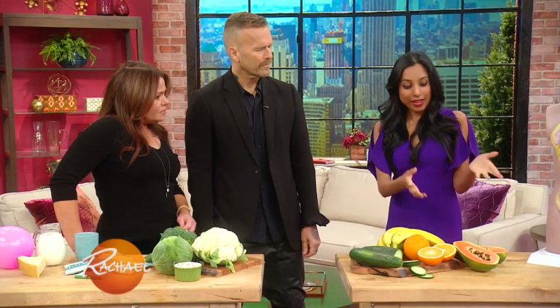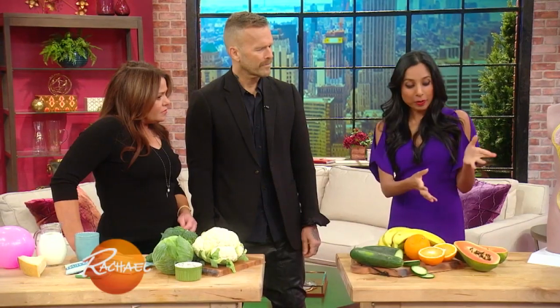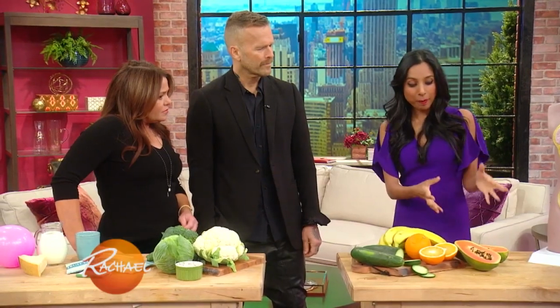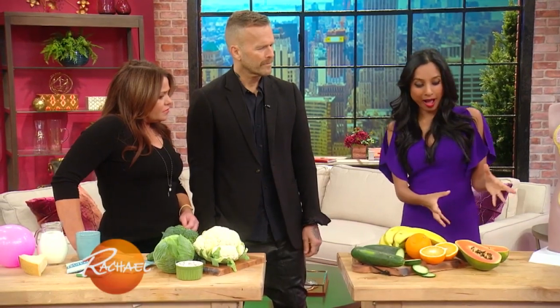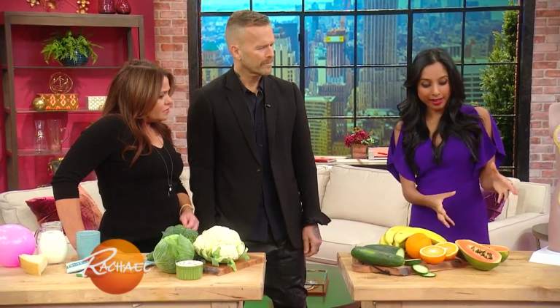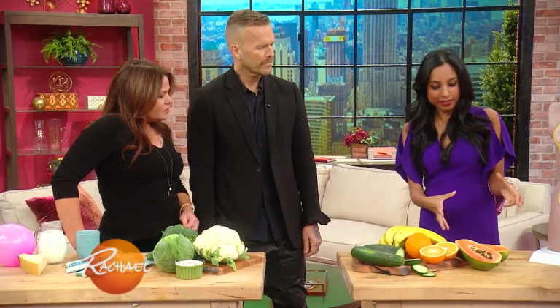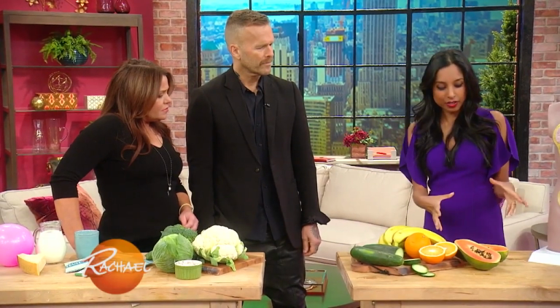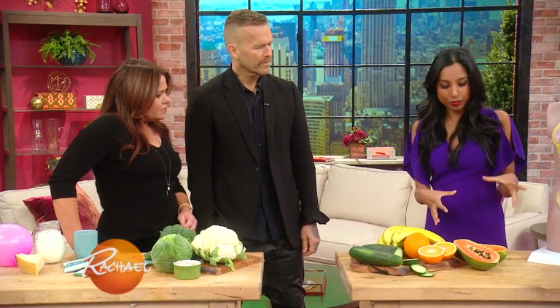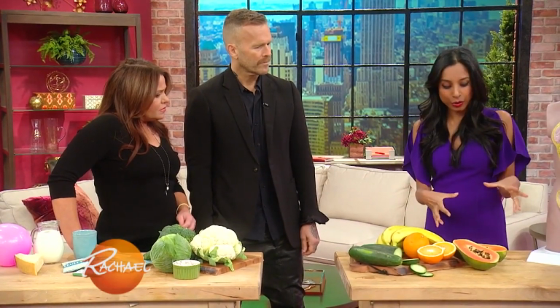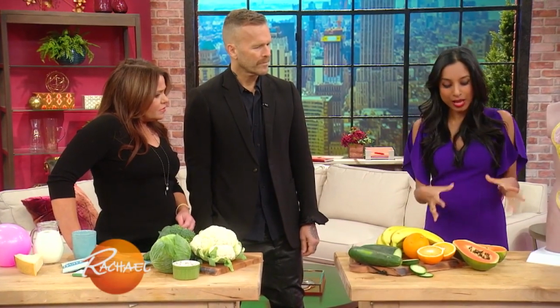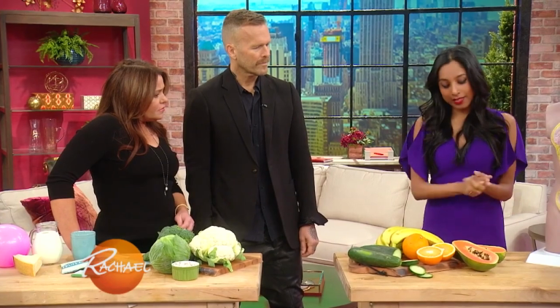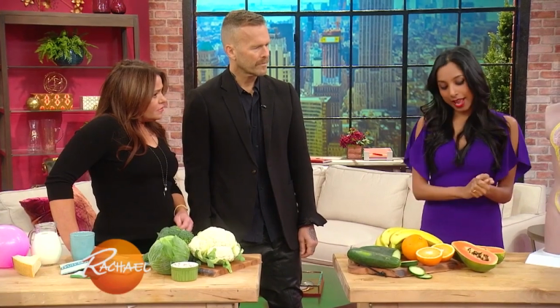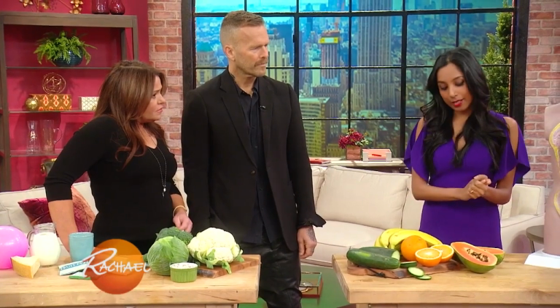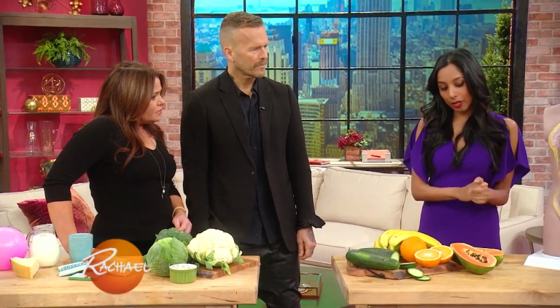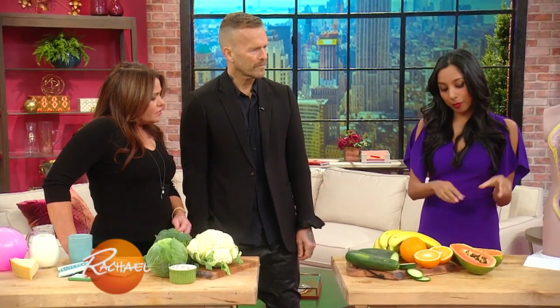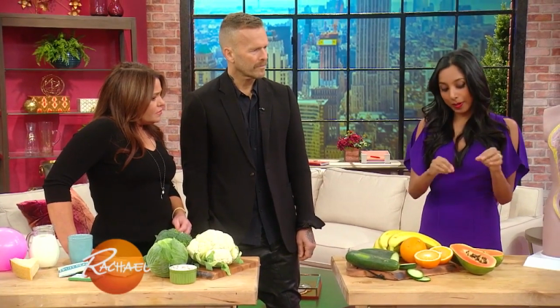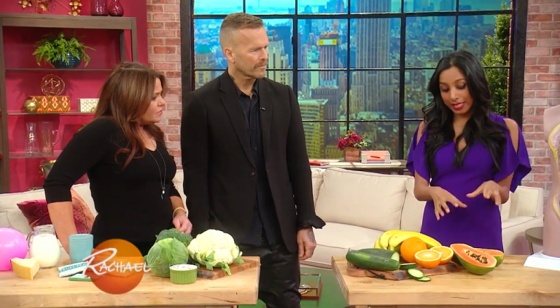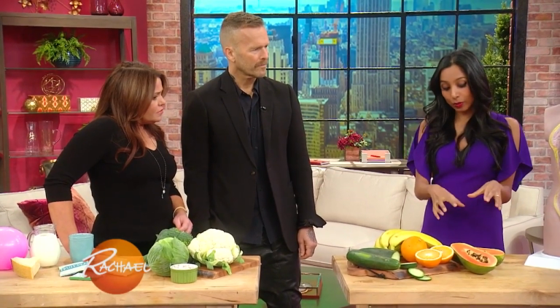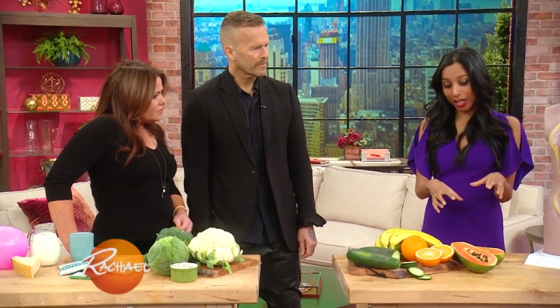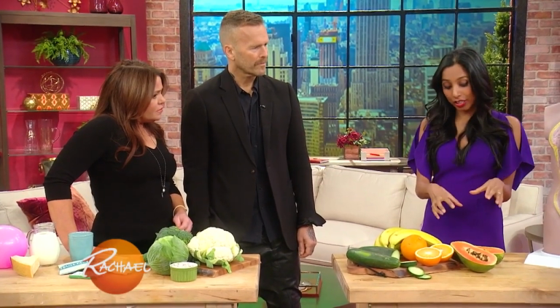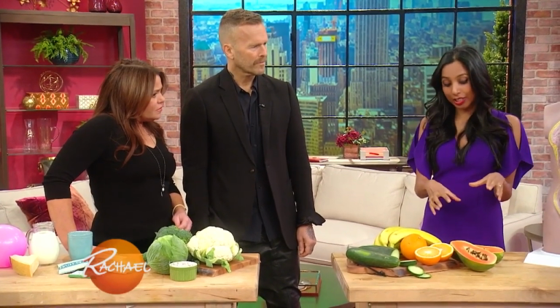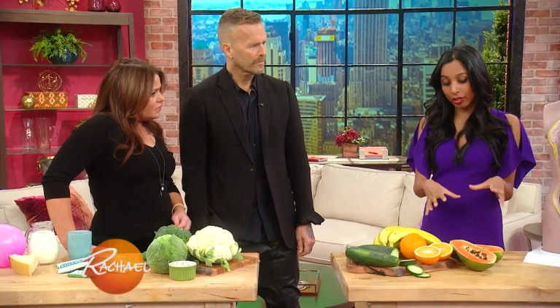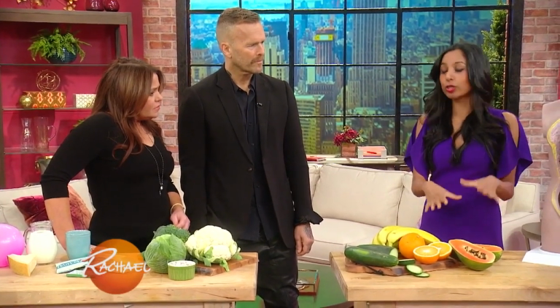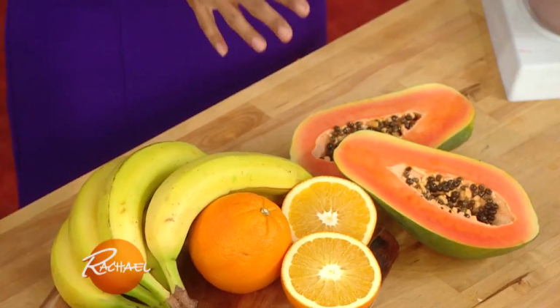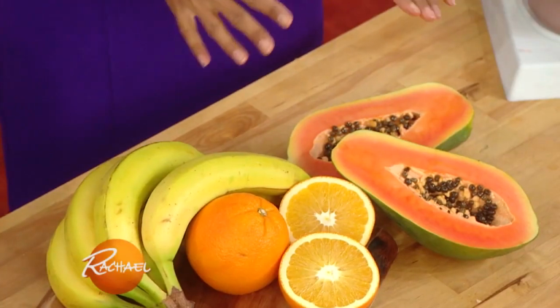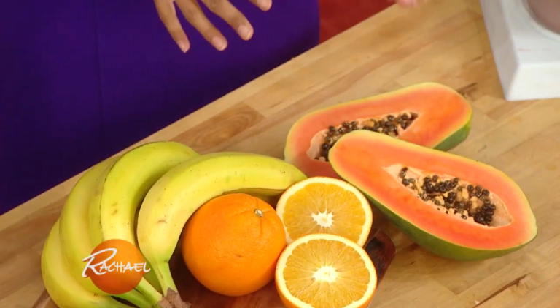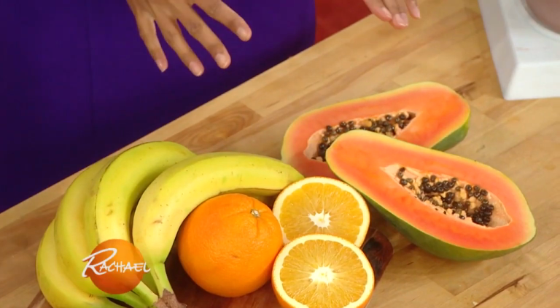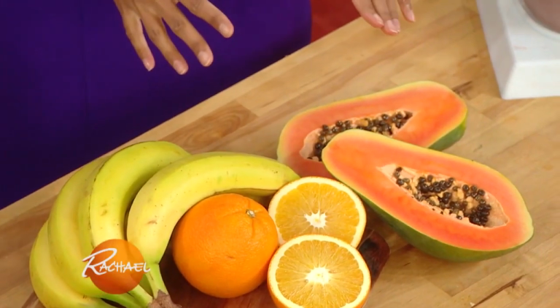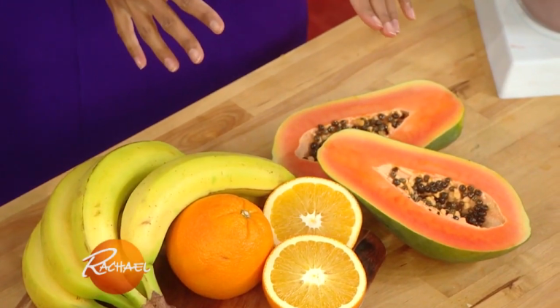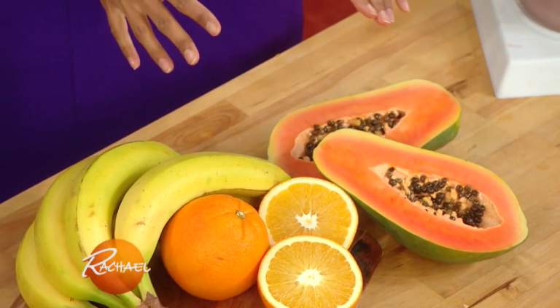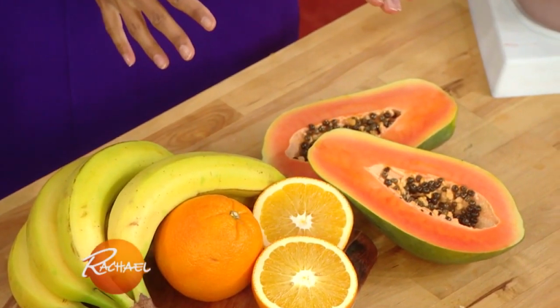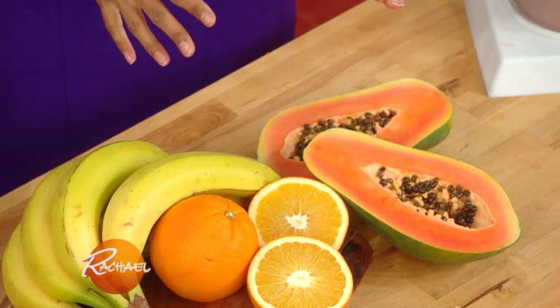And finally, papaya. This is a fruit that has something called papain, which actually can also reduce inflammation in the intestines.